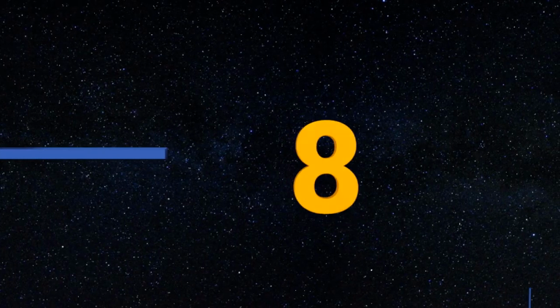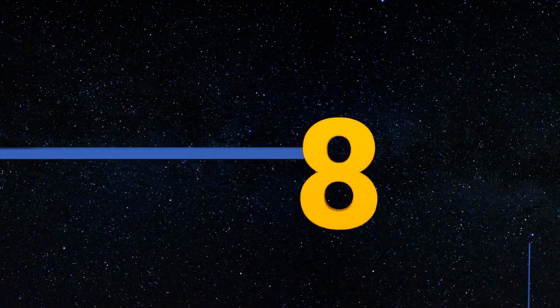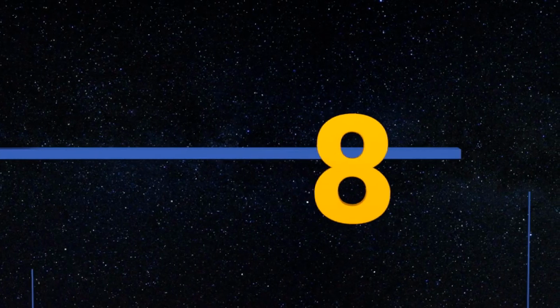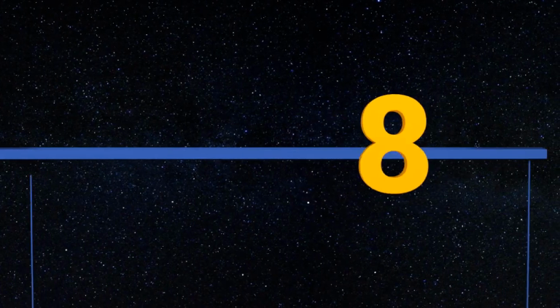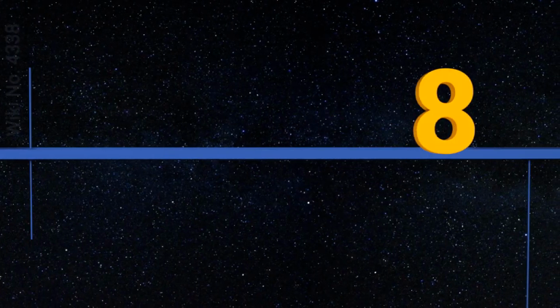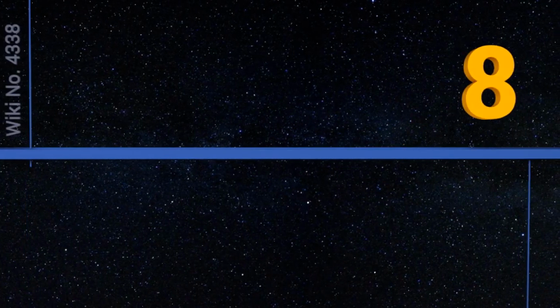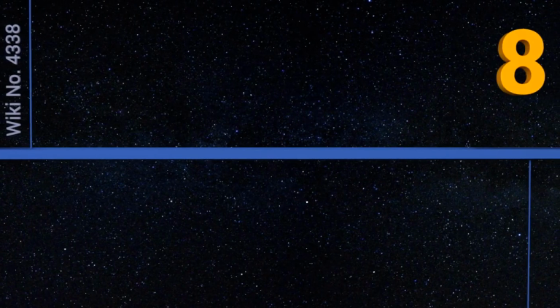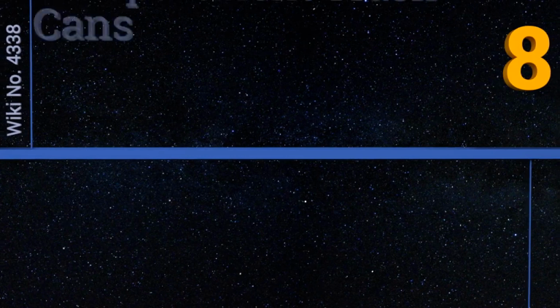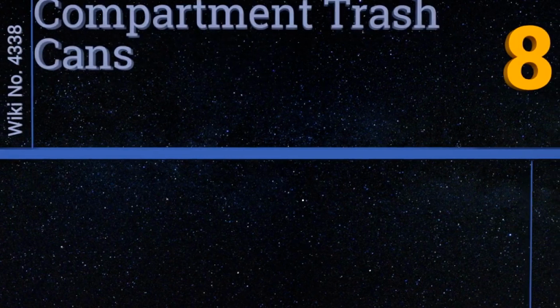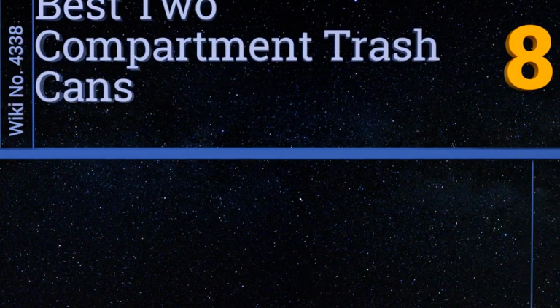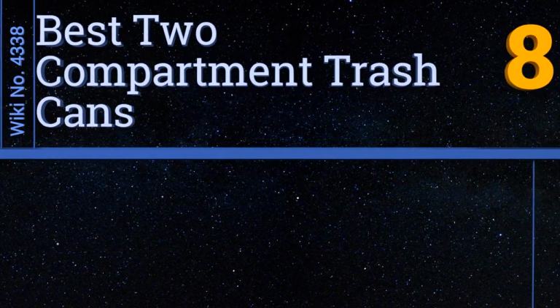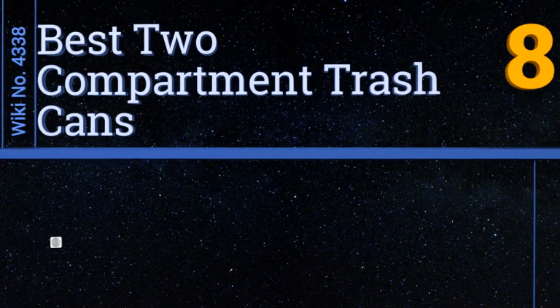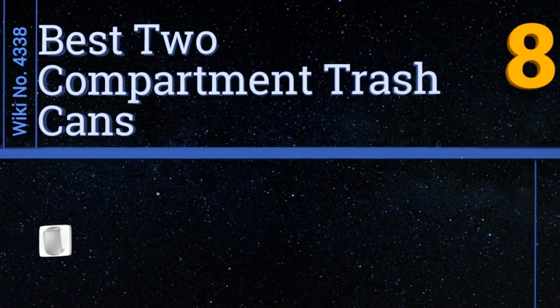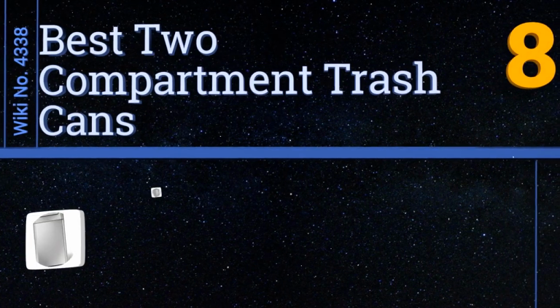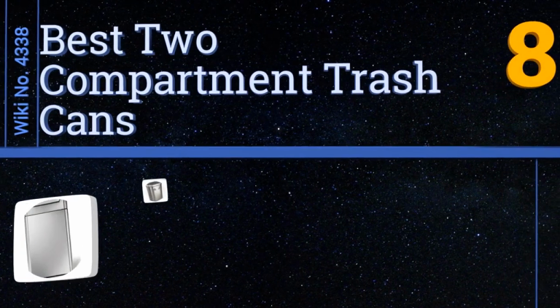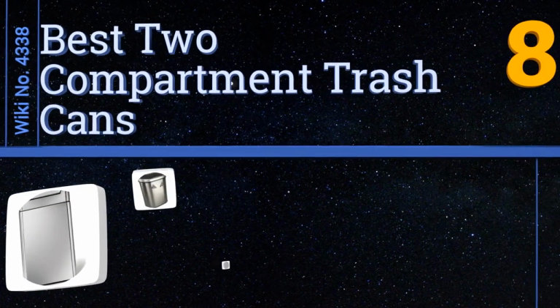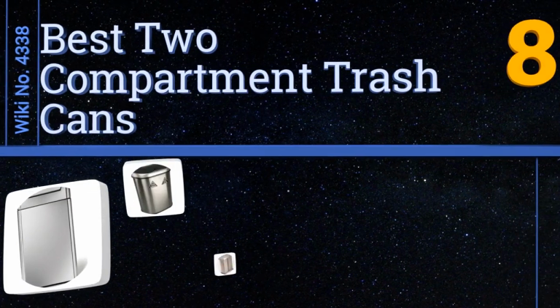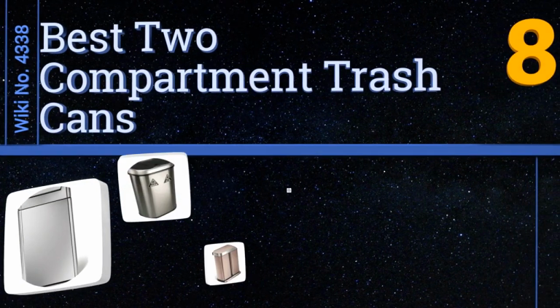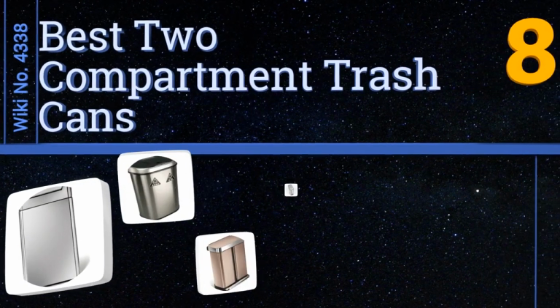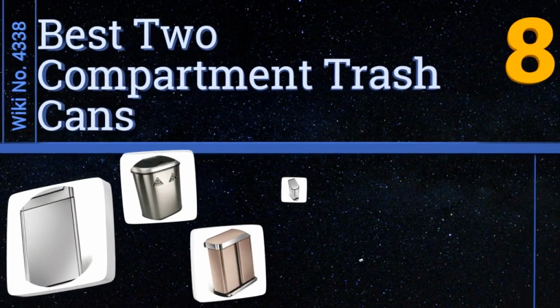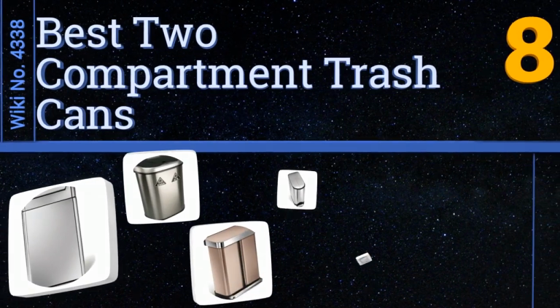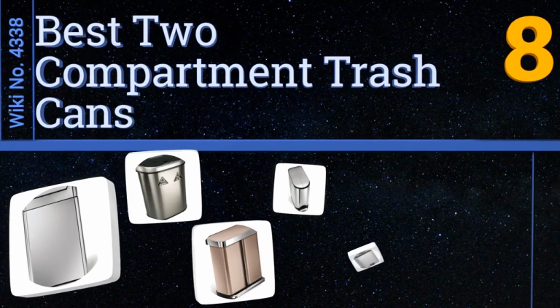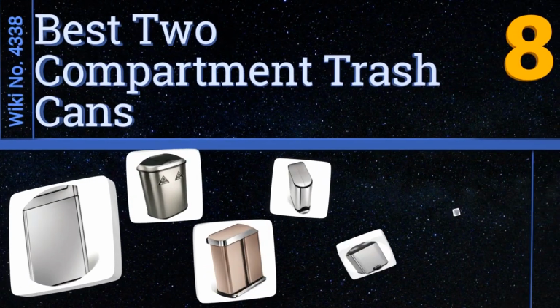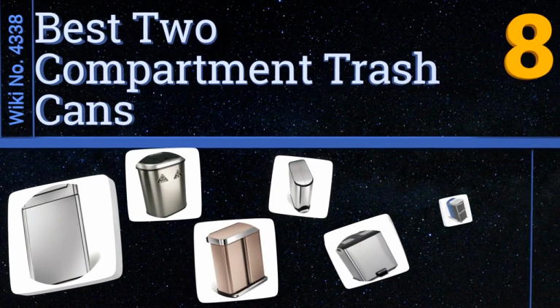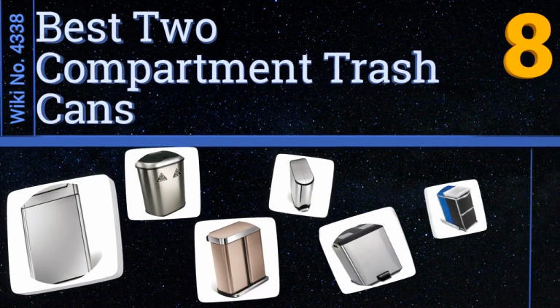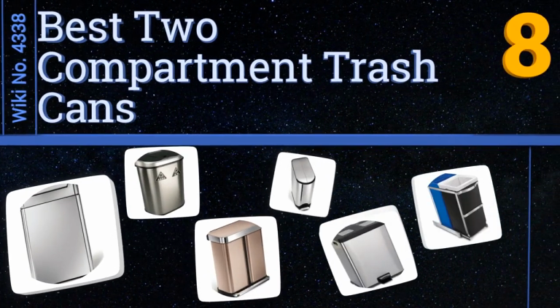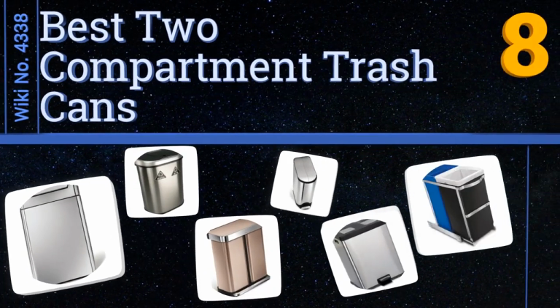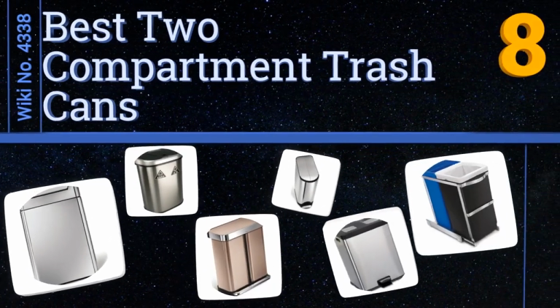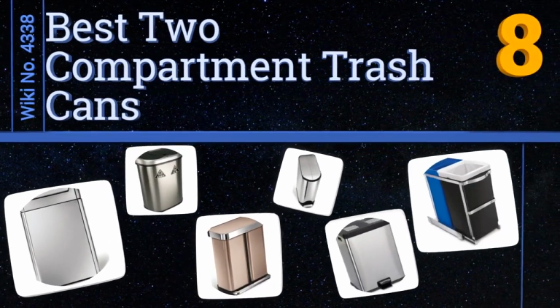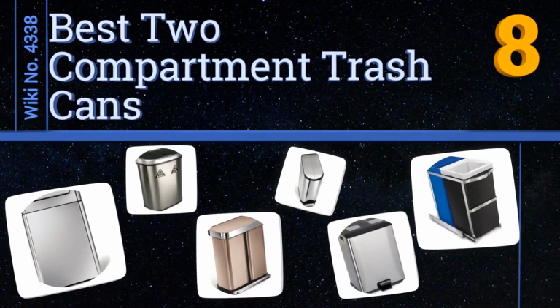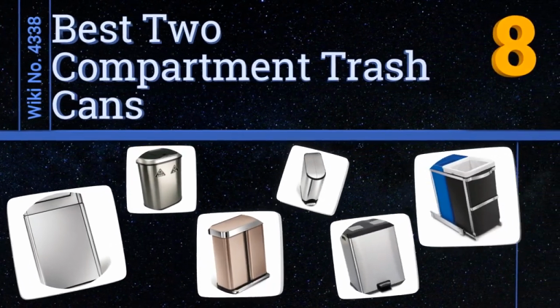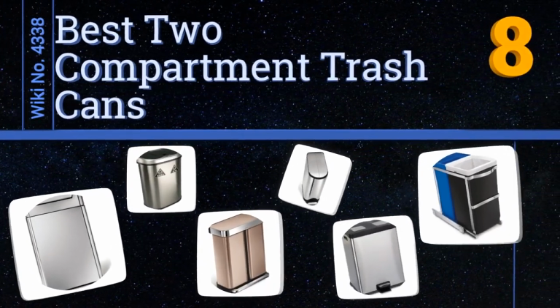EasyVid presents the eight best two compartment trash cans. Let's get started with the list.